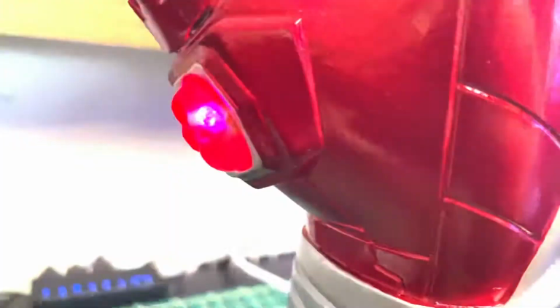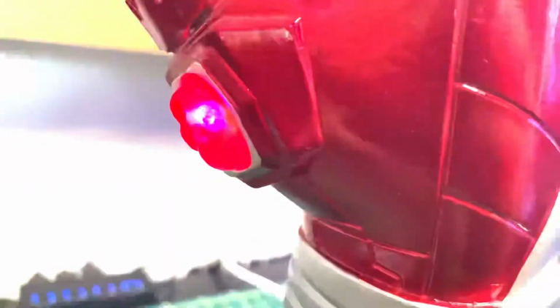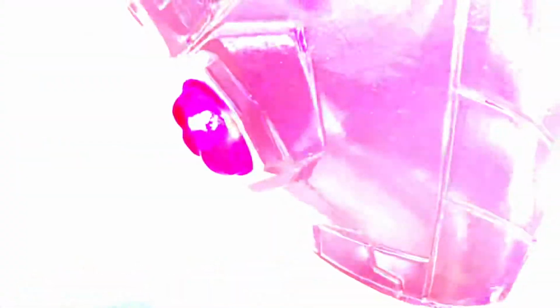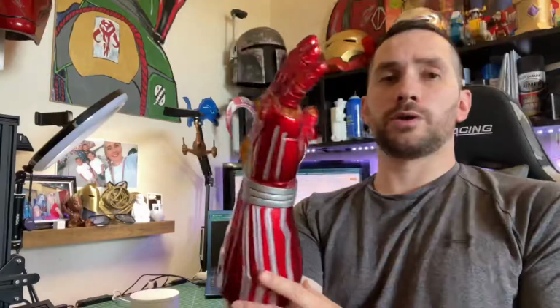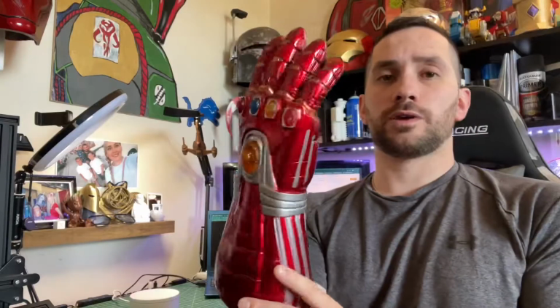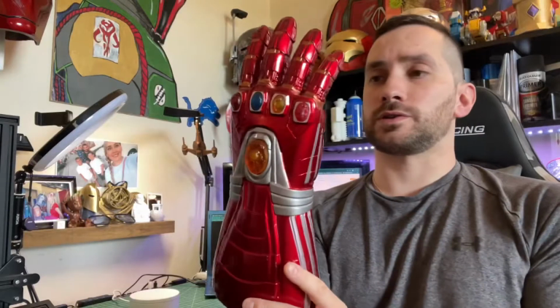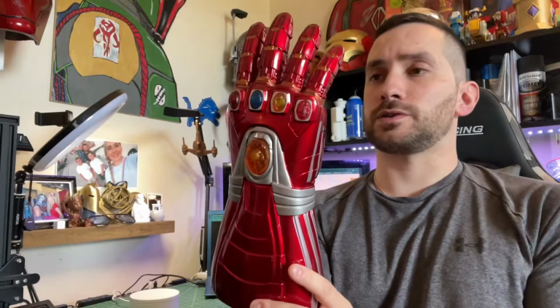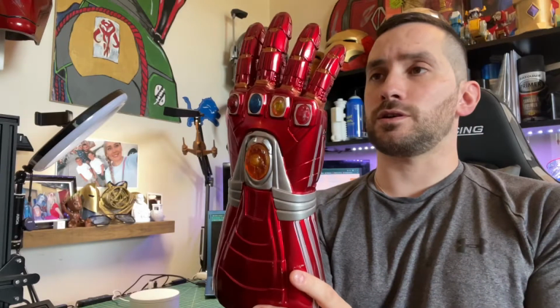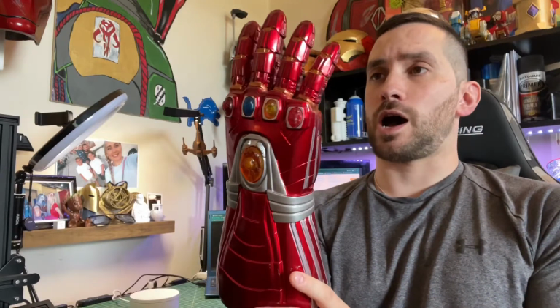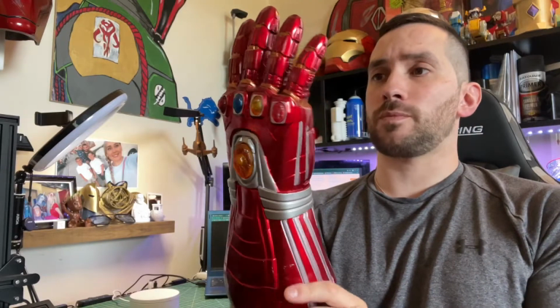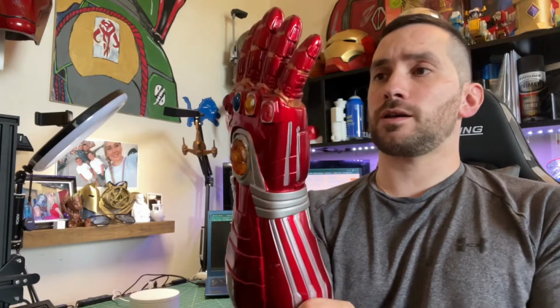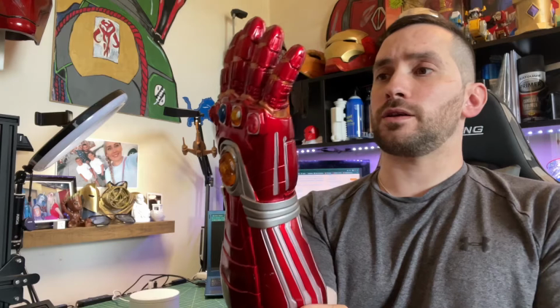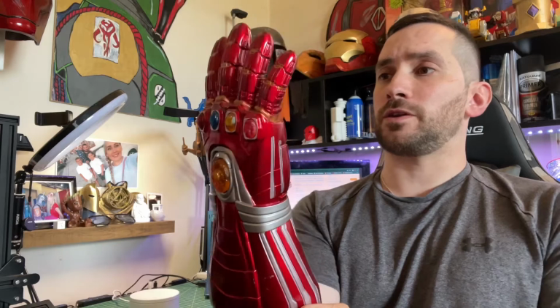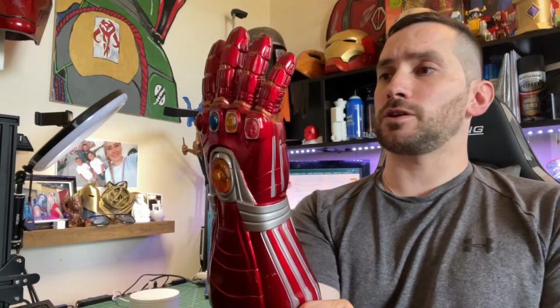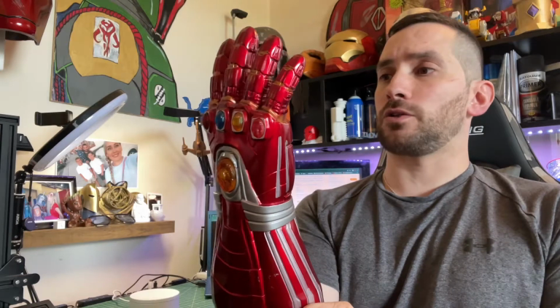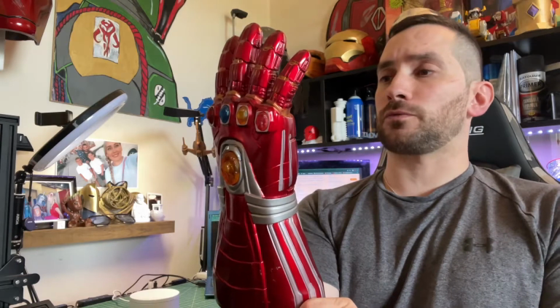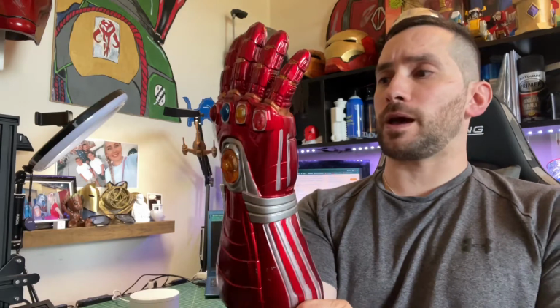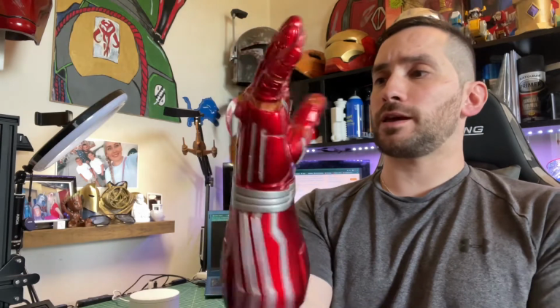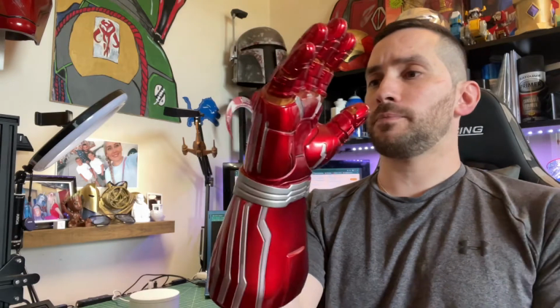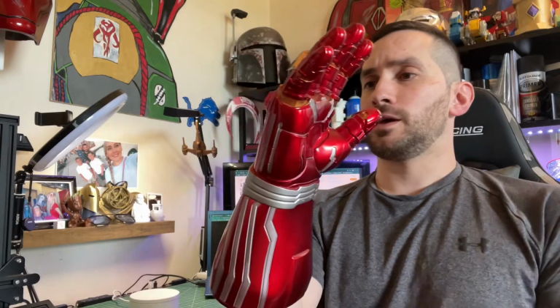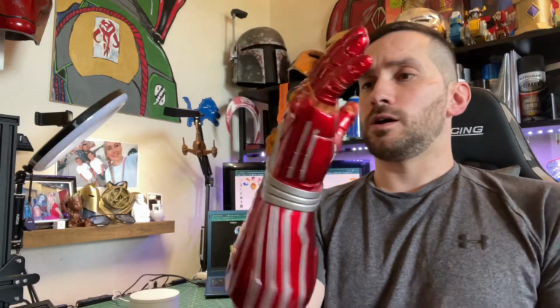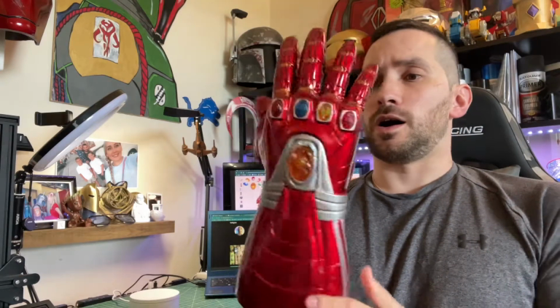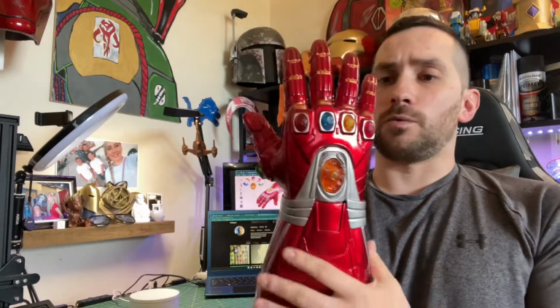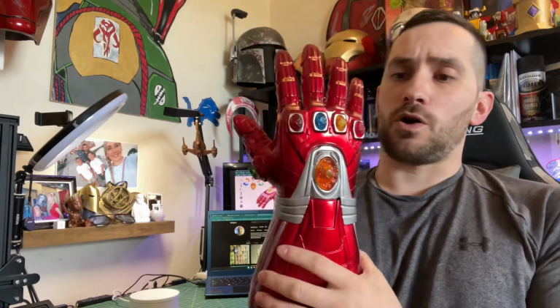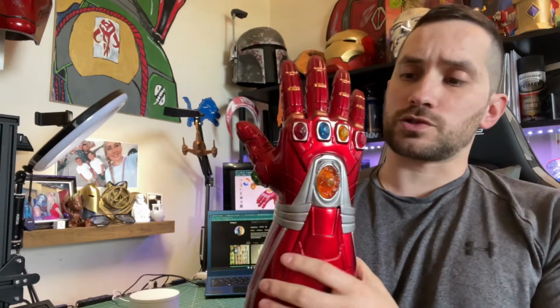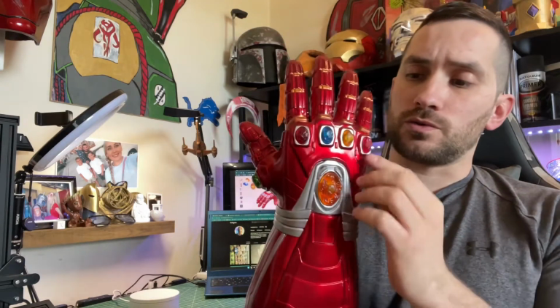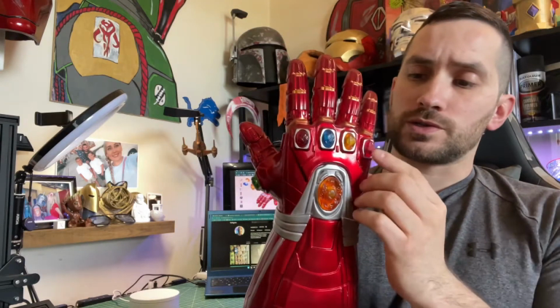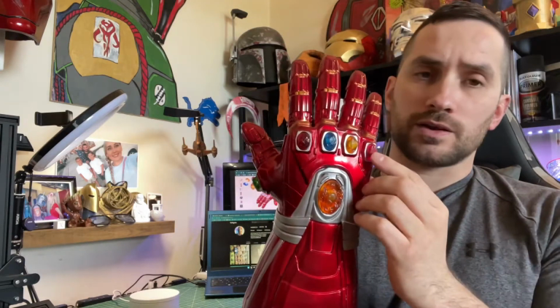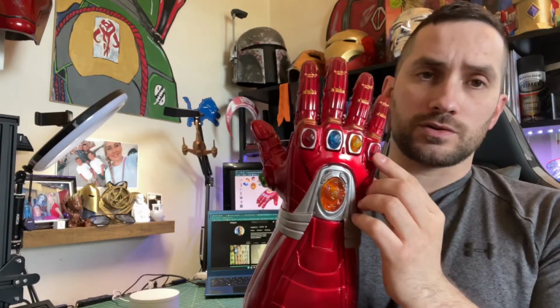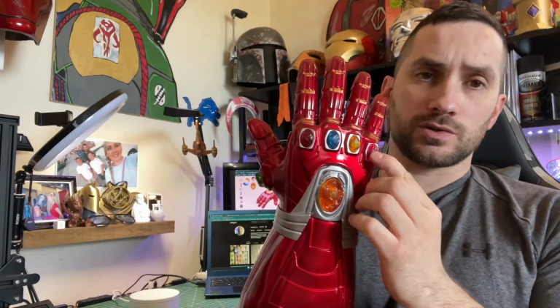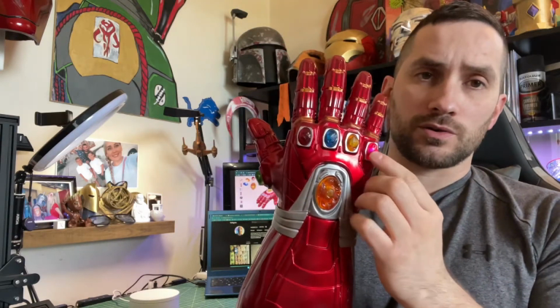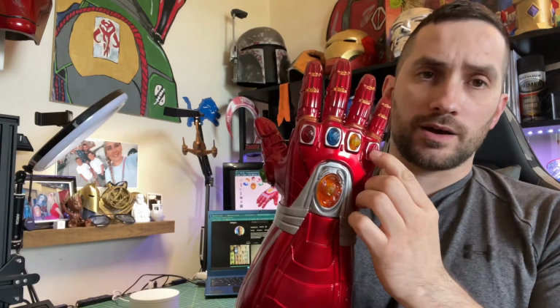So here it is. This is the Iron Man Infinity Gauntlet from Endgame, with all stones that do turn on.